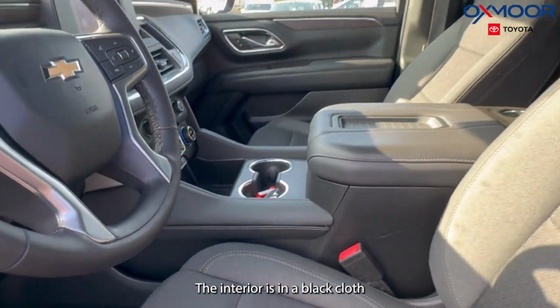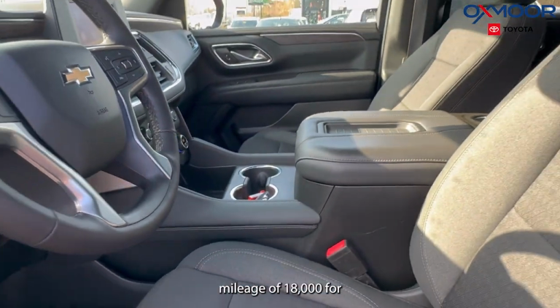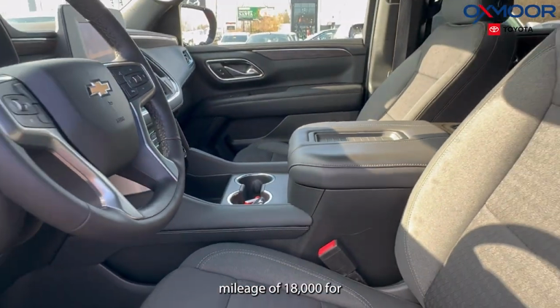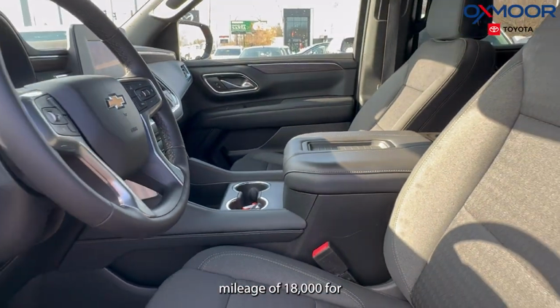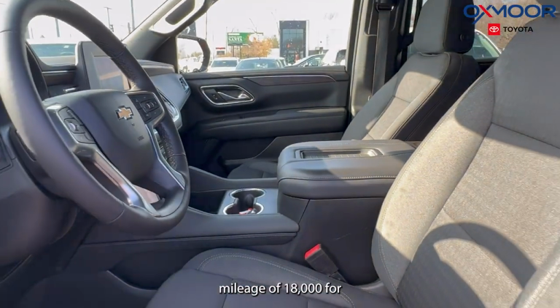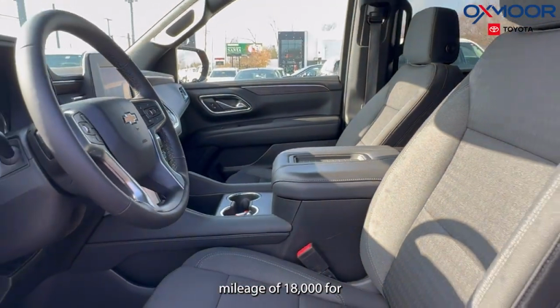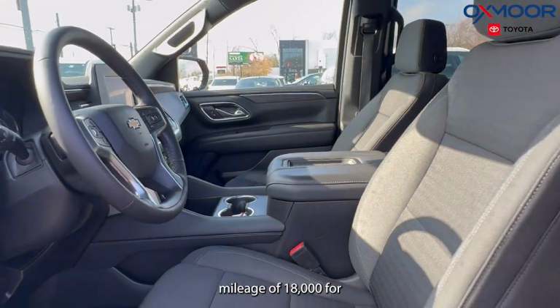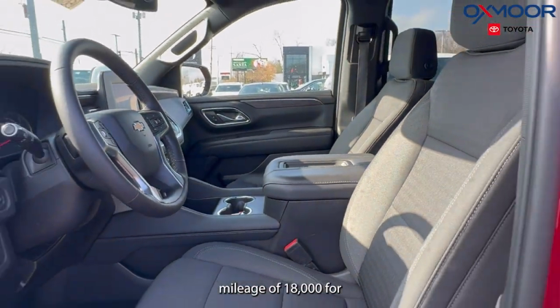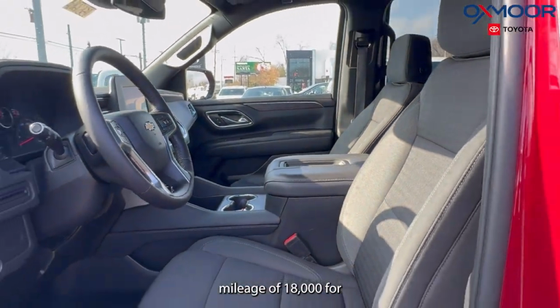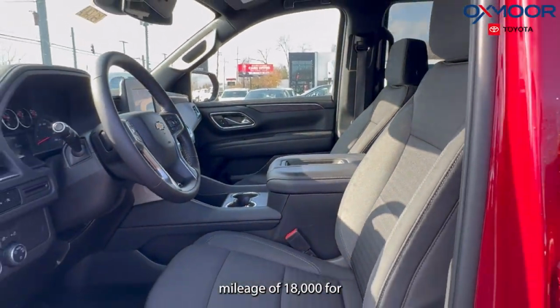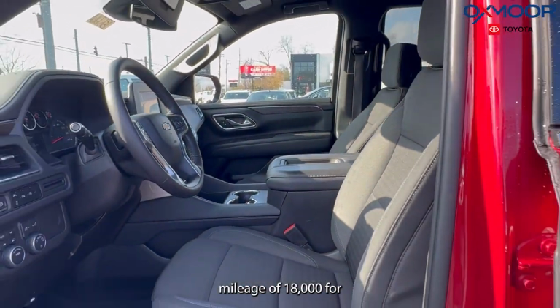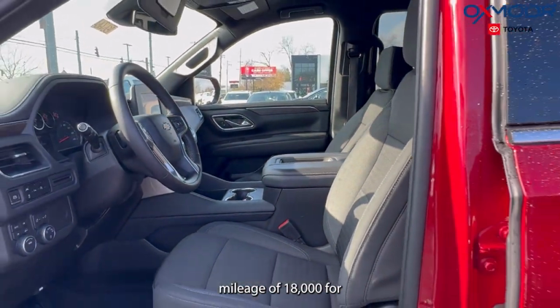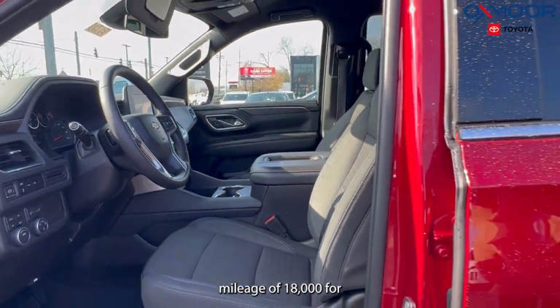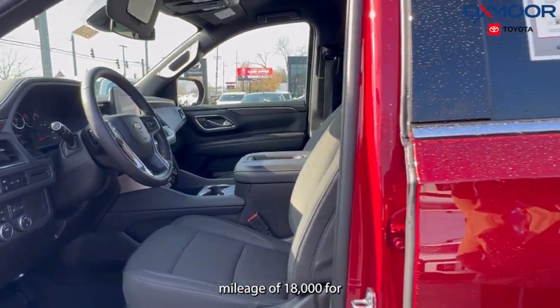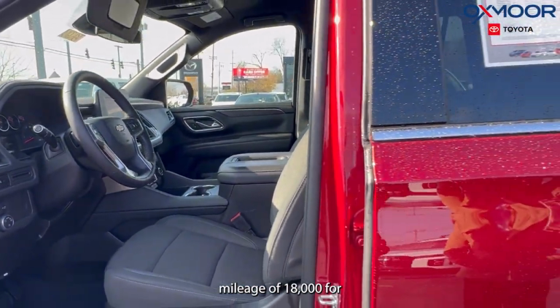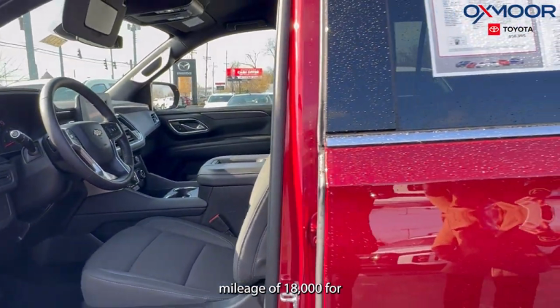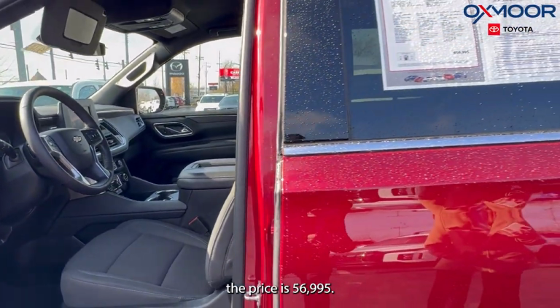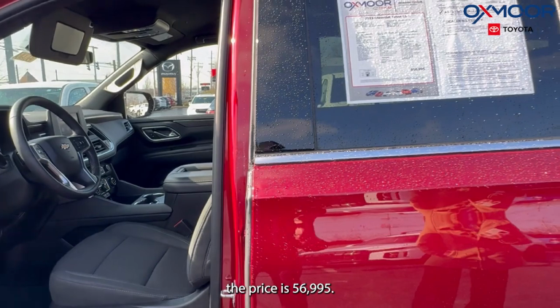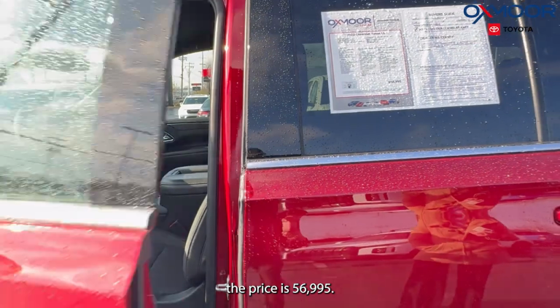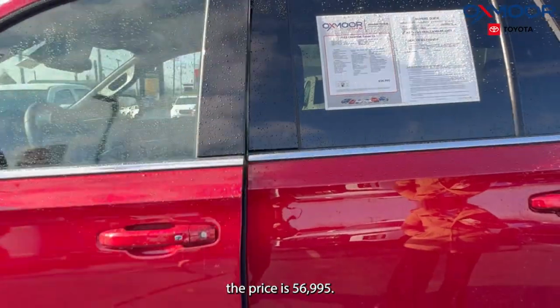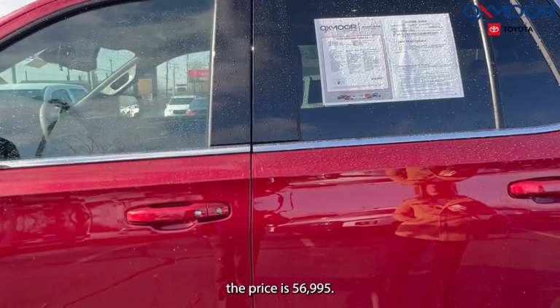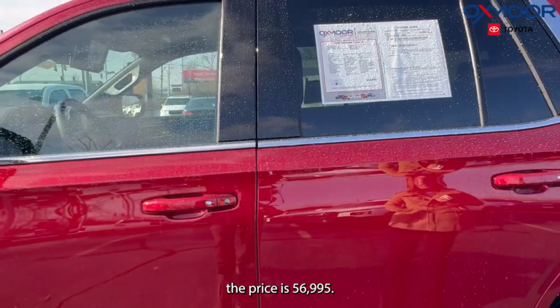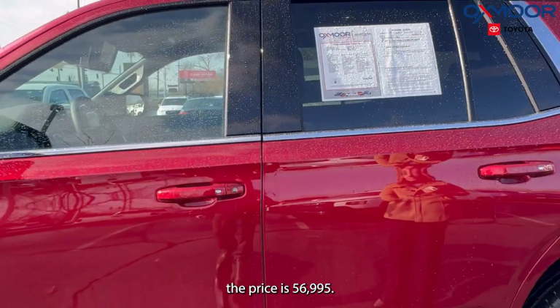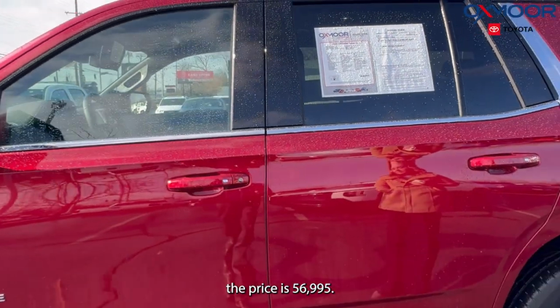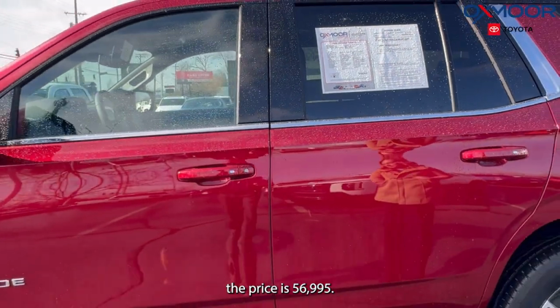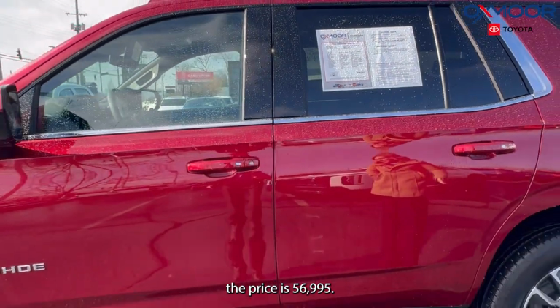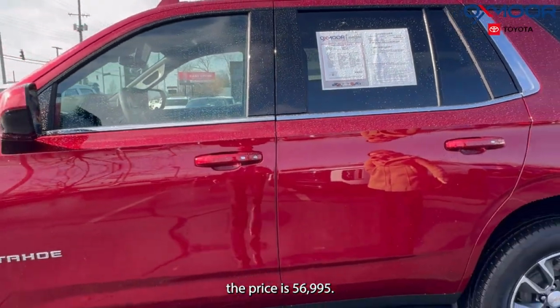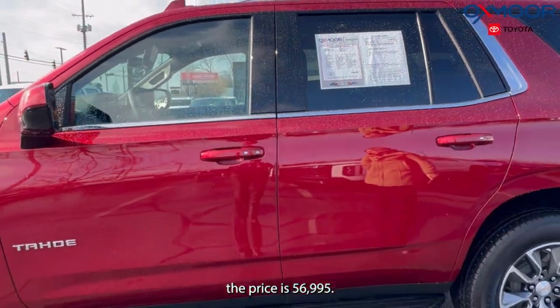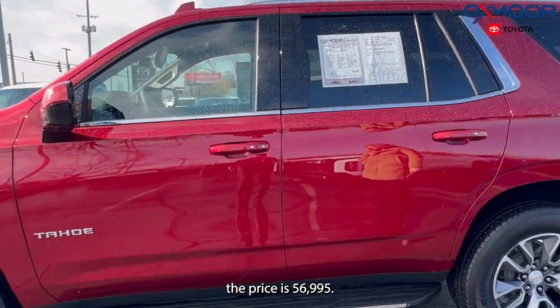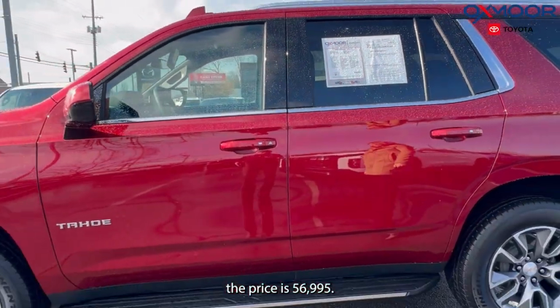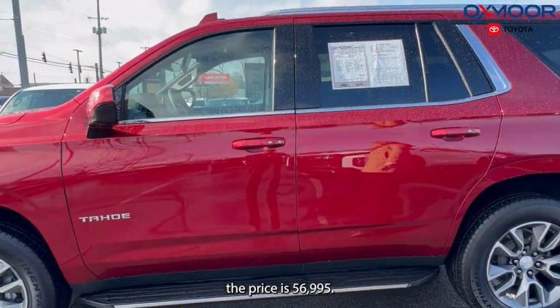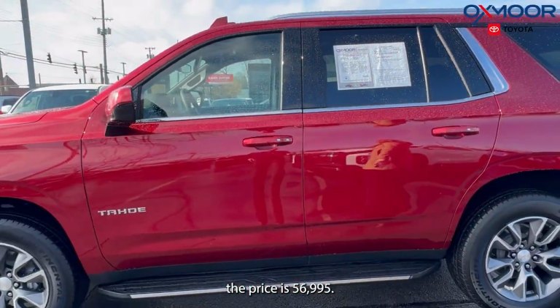The mileage is 18,004 miles and the price is $56,995.